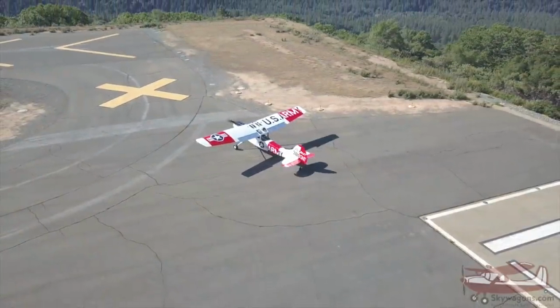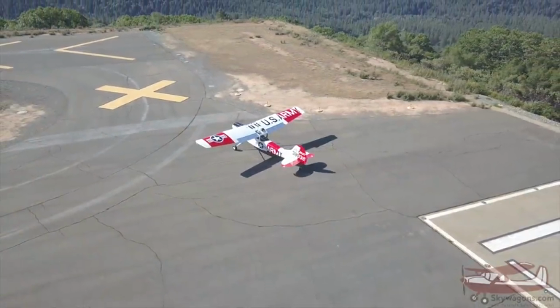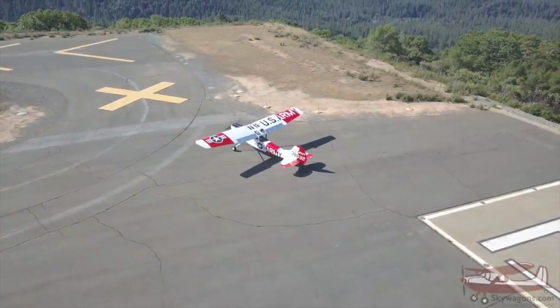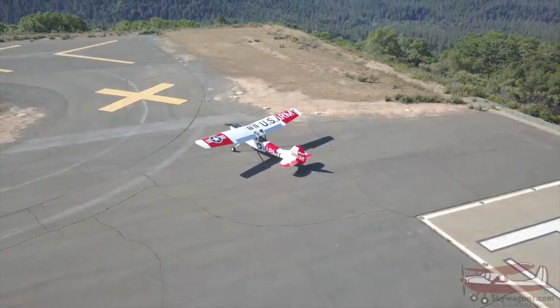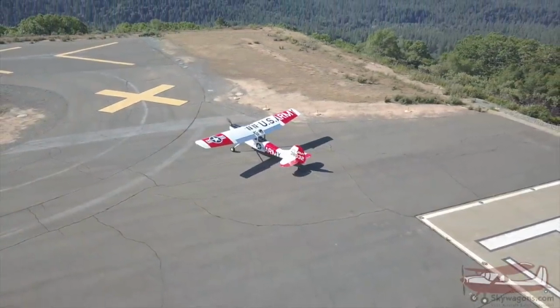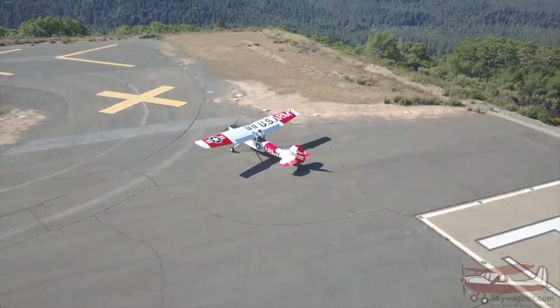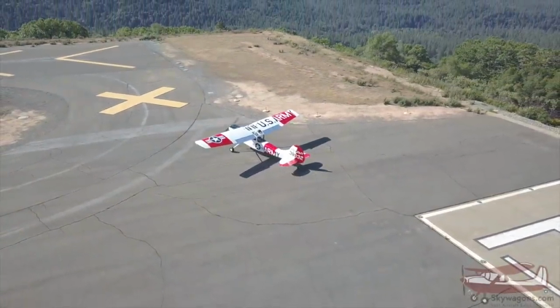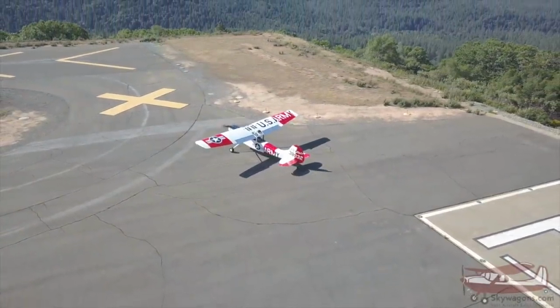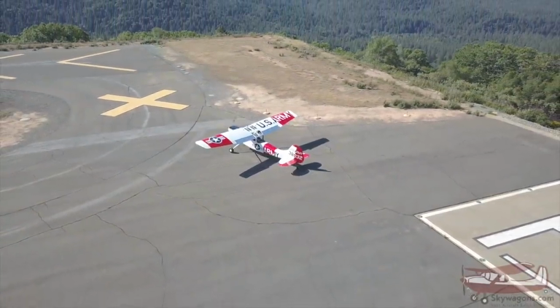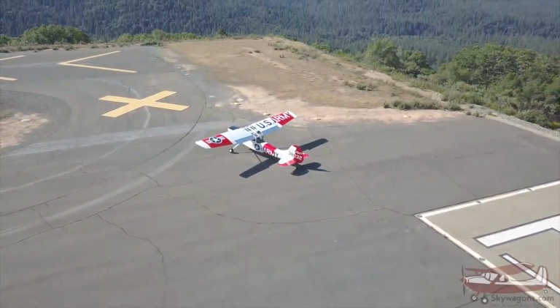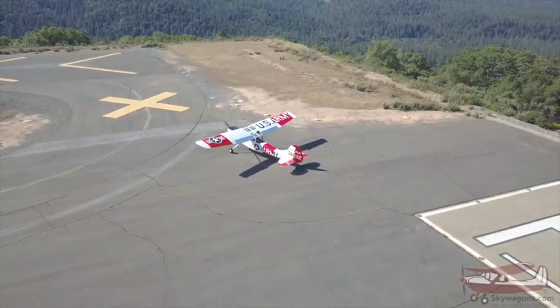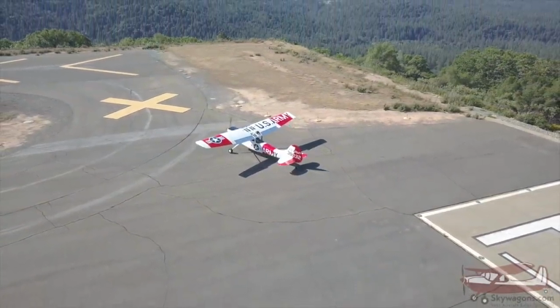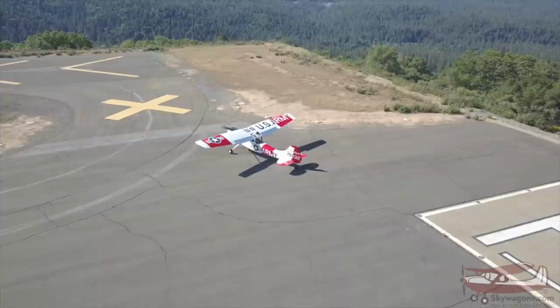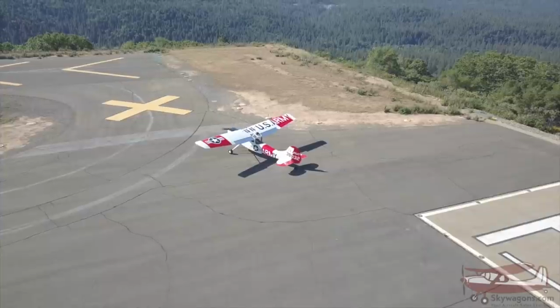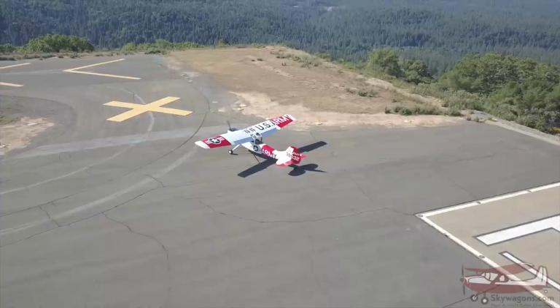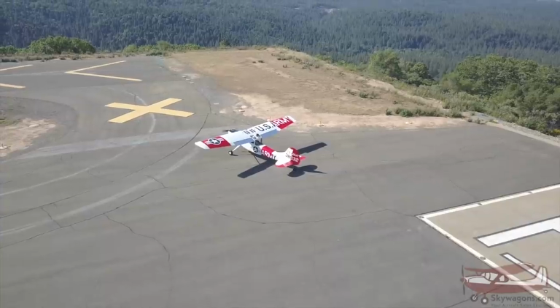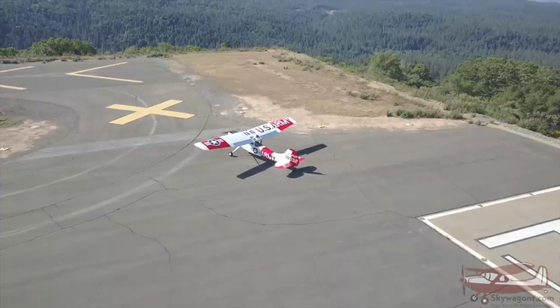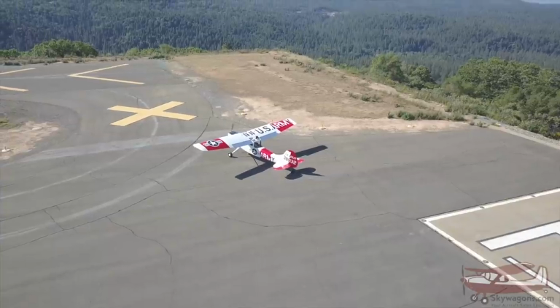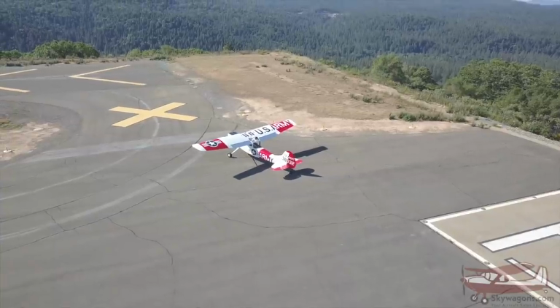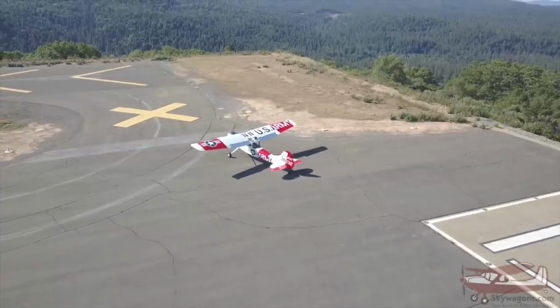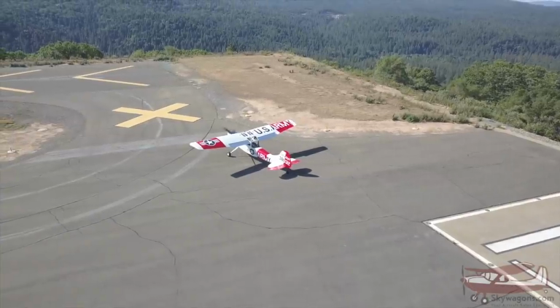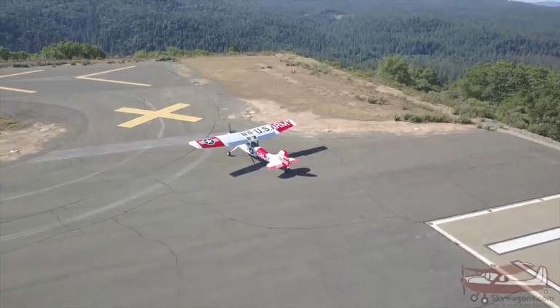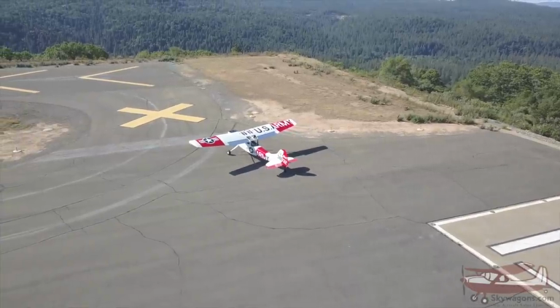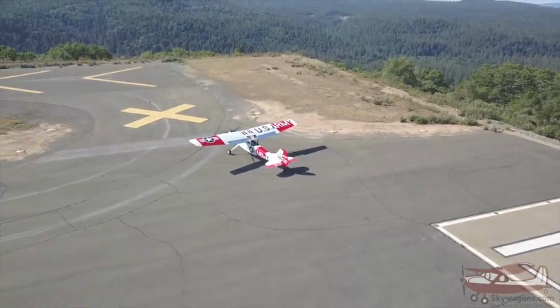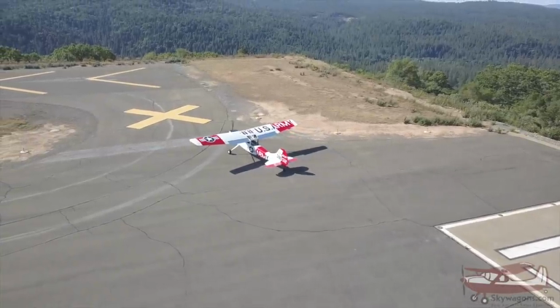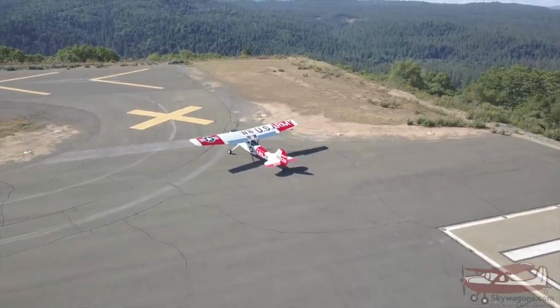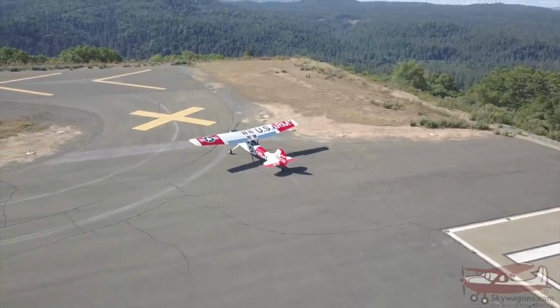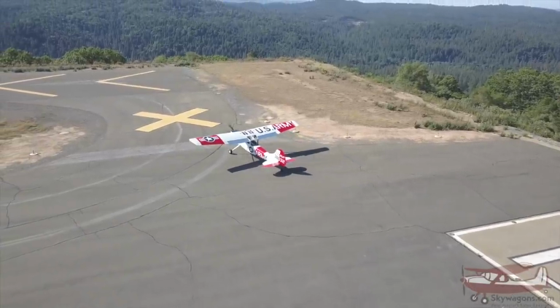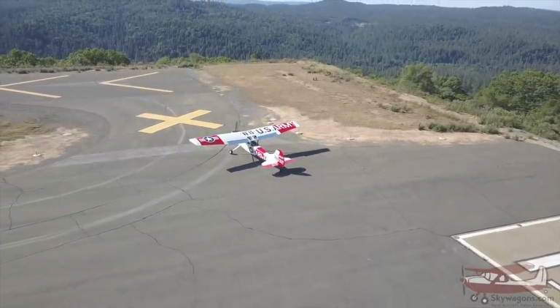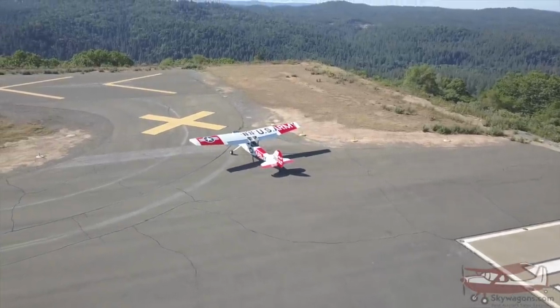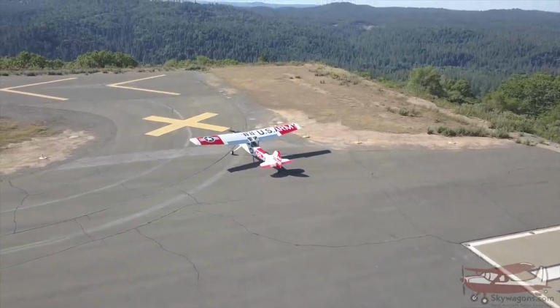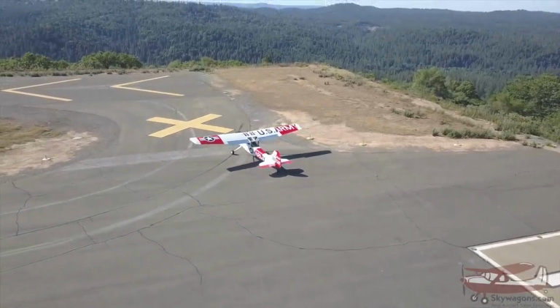Placerville traffic, Bird Dog 38032 departing runway 5, 08 turnout. Placerville local flight.